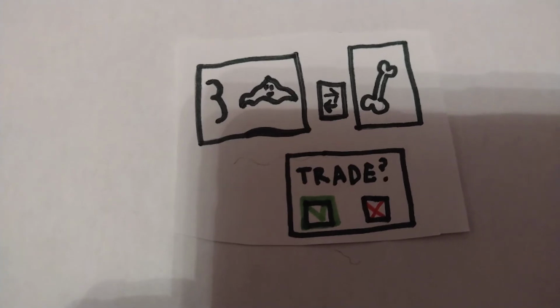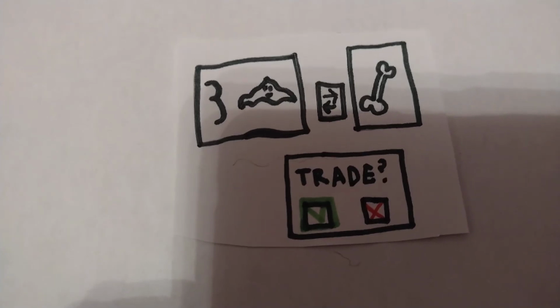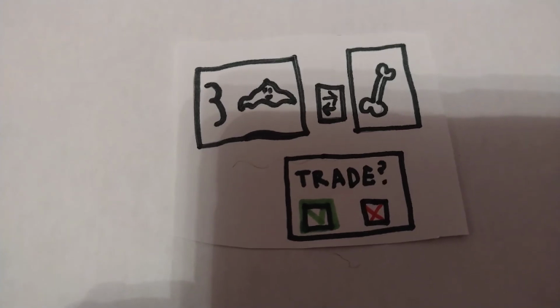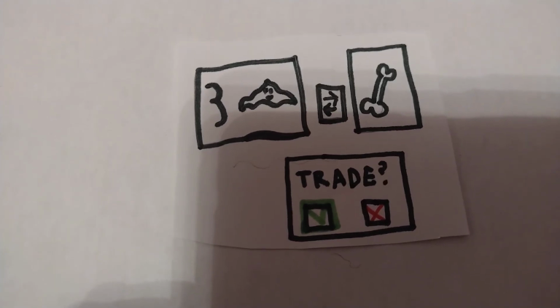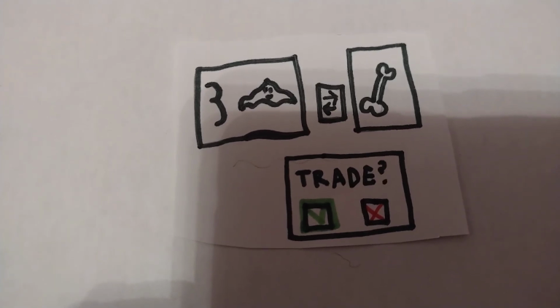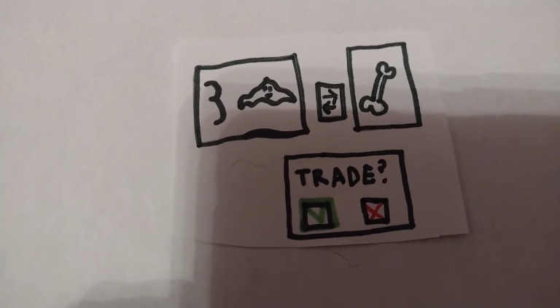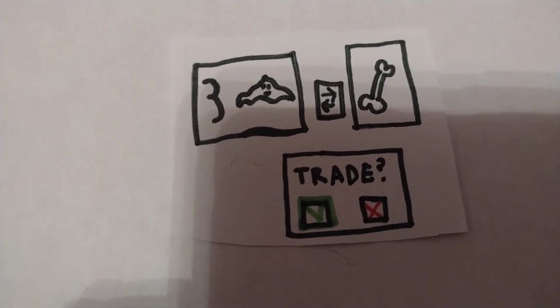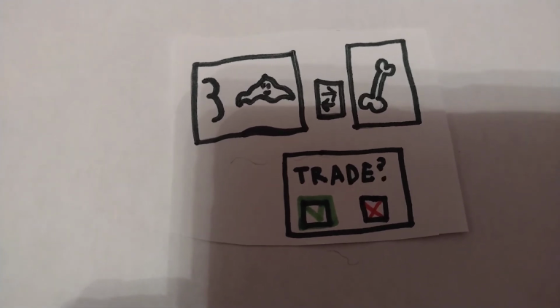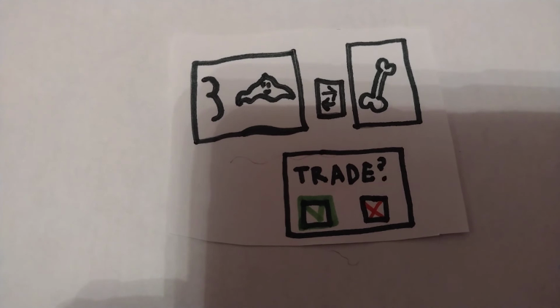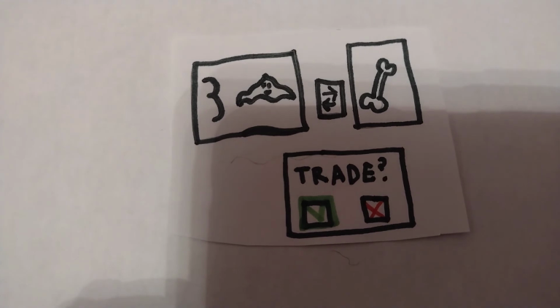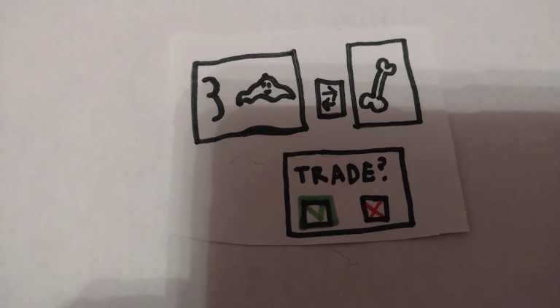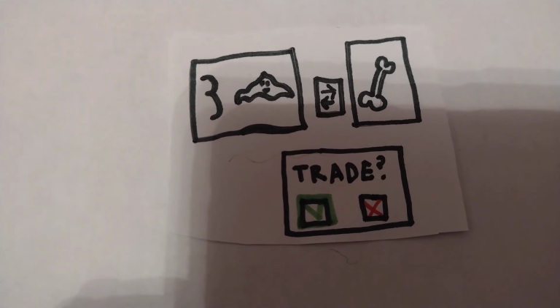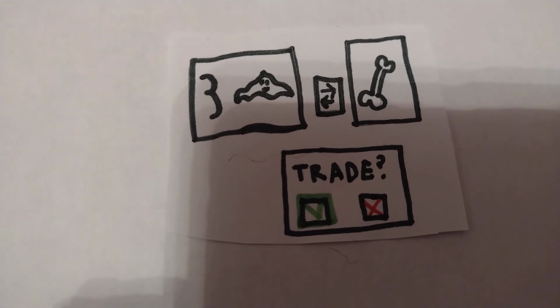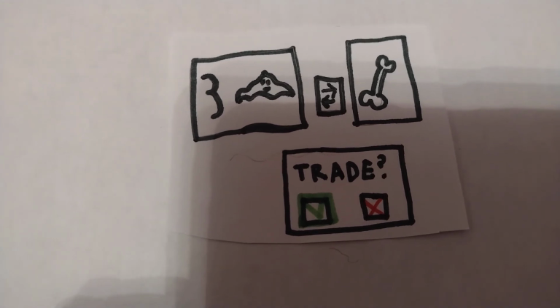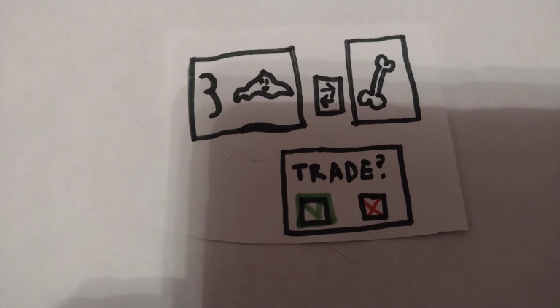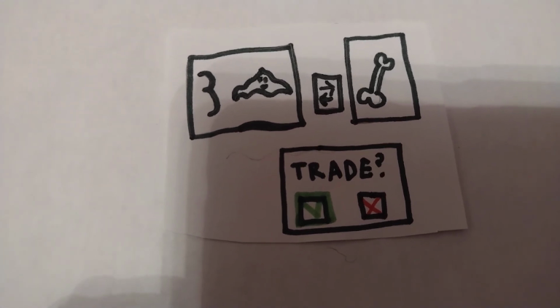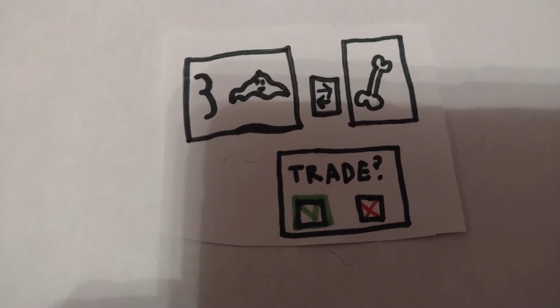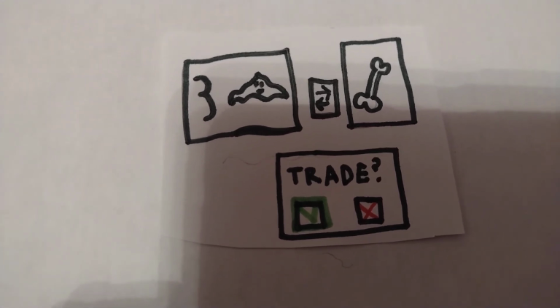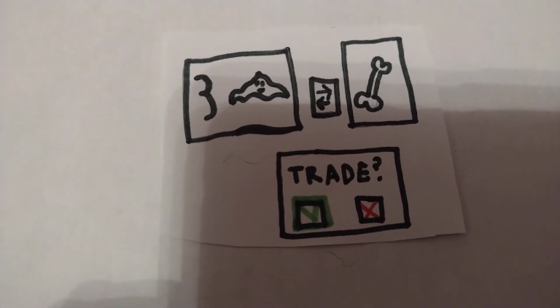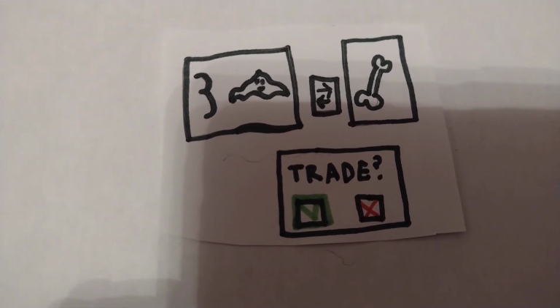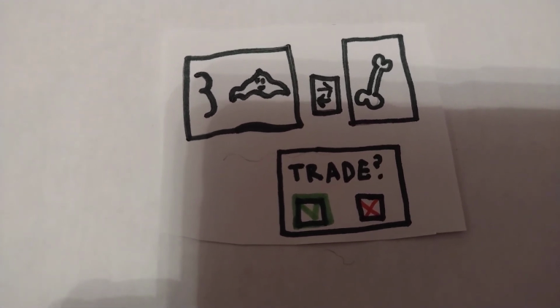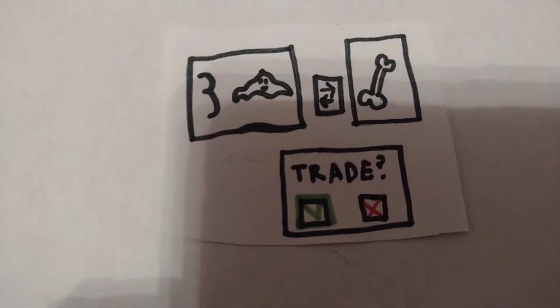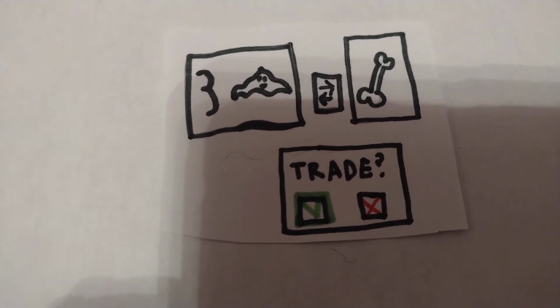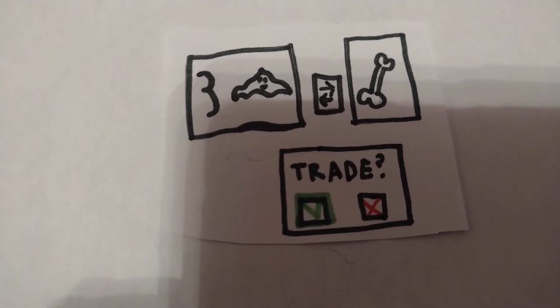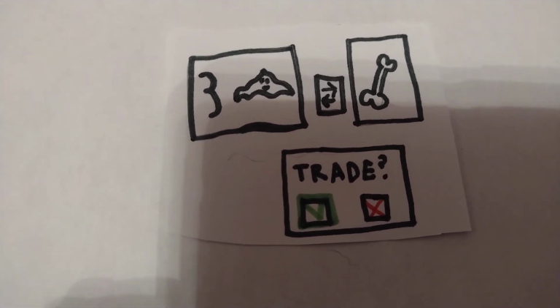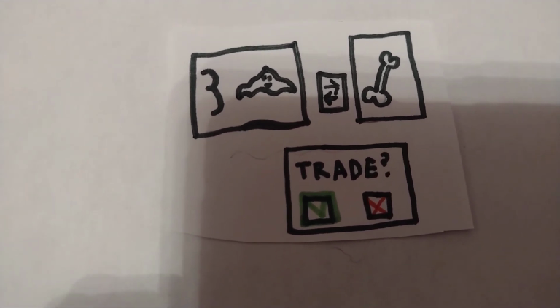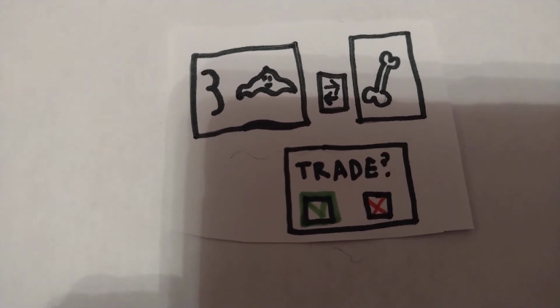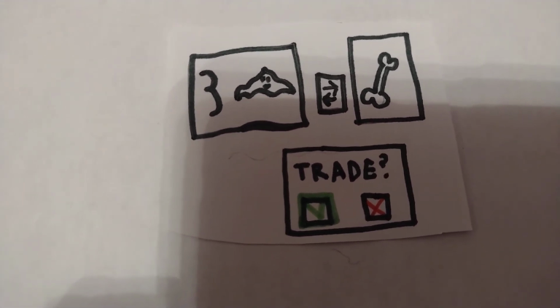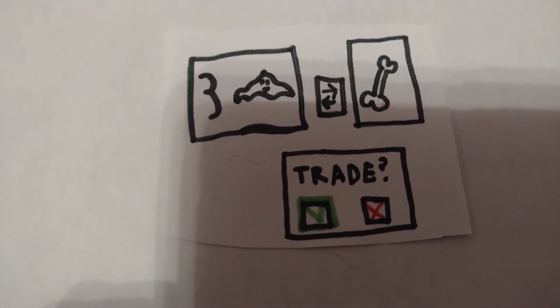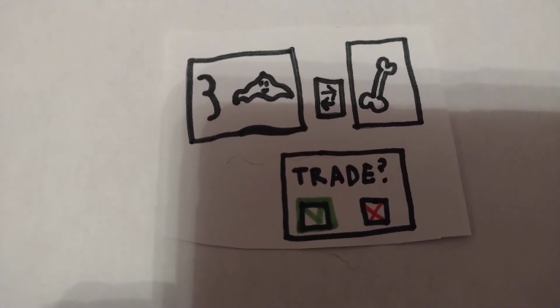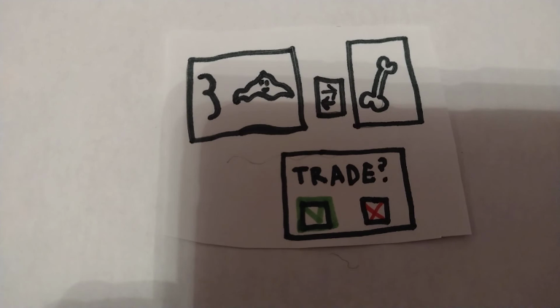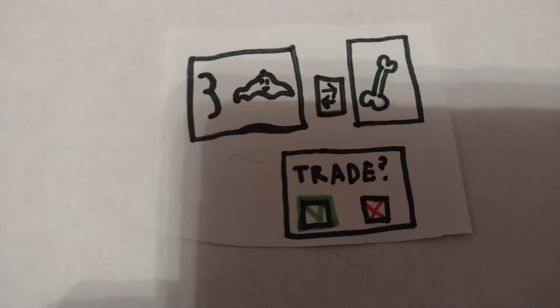Trade in your Calciums for unique game items, such as cement, bones, glass, toothpaste, plastics, and so much more.